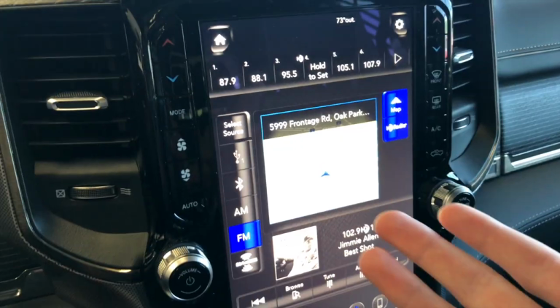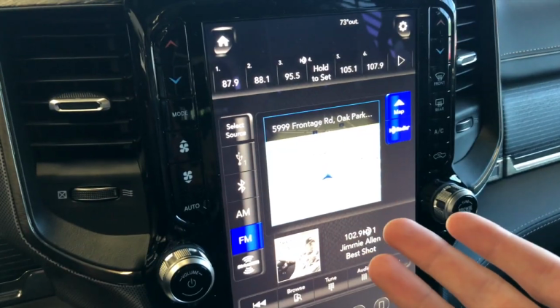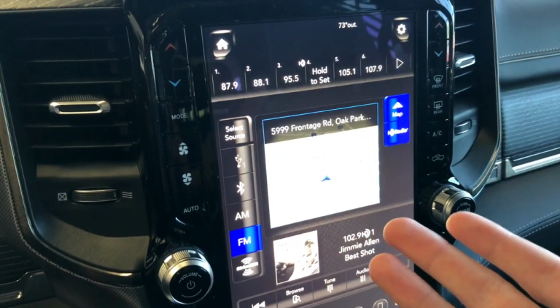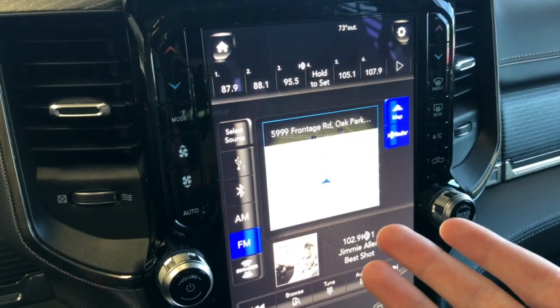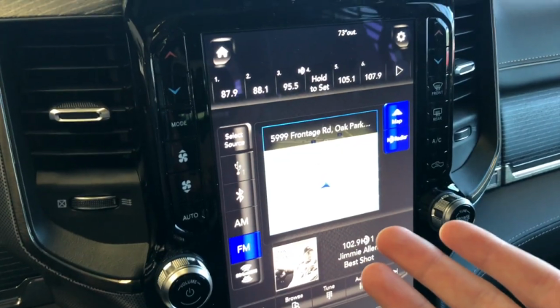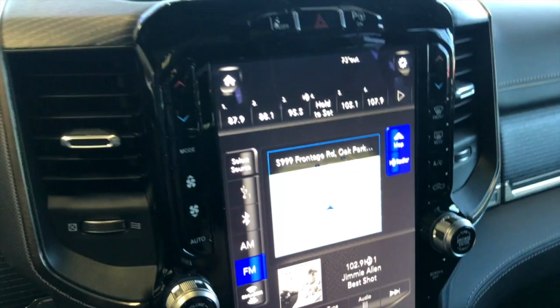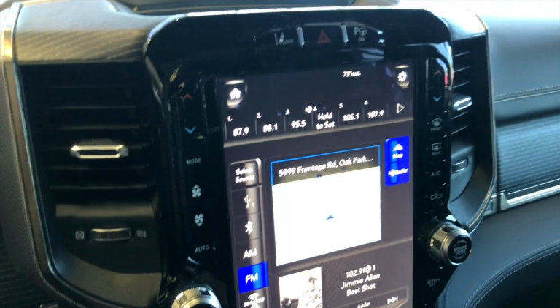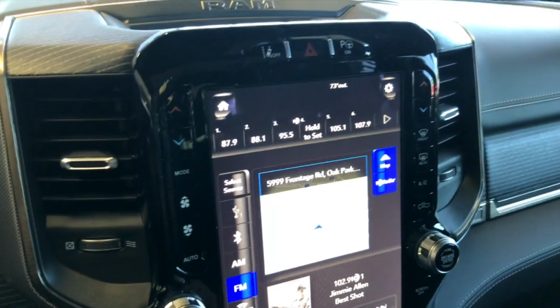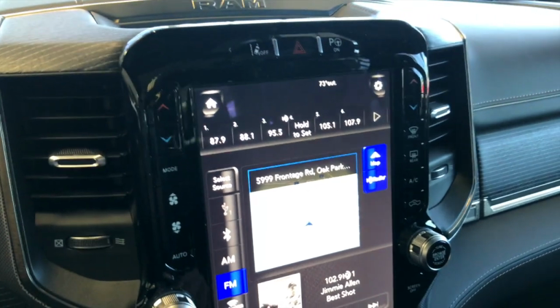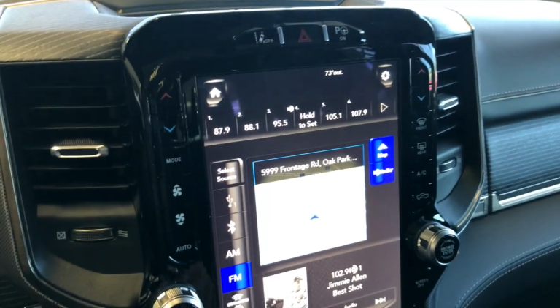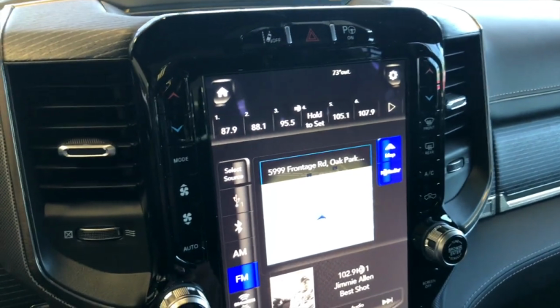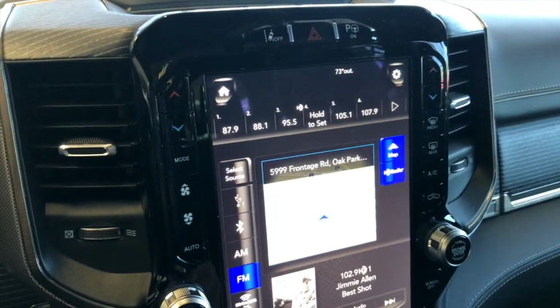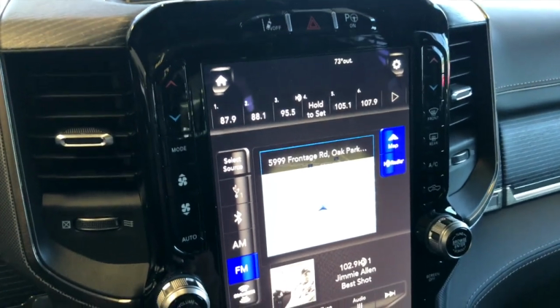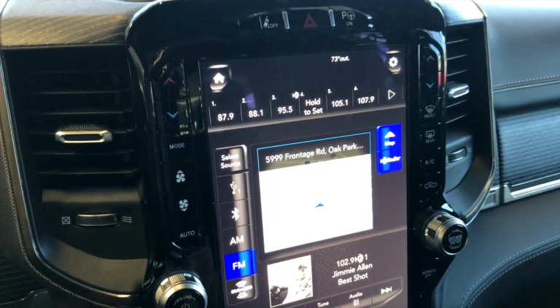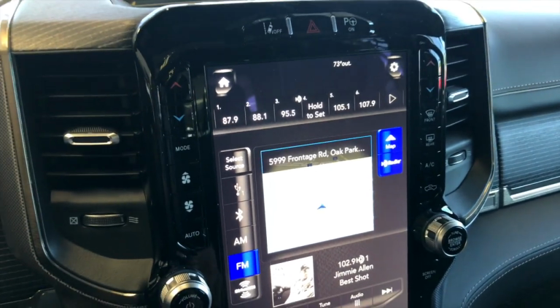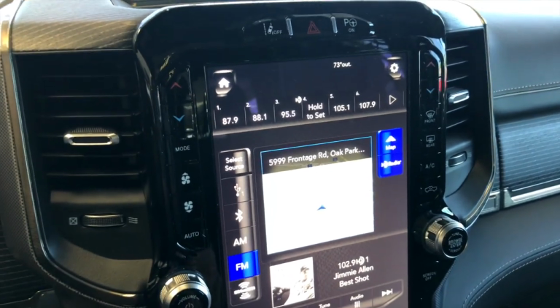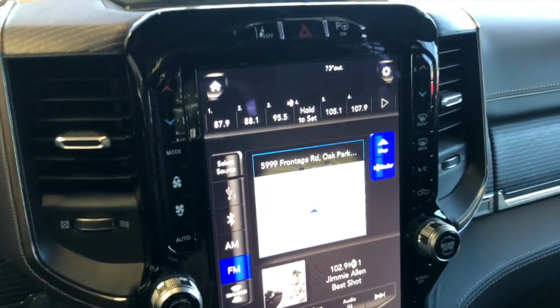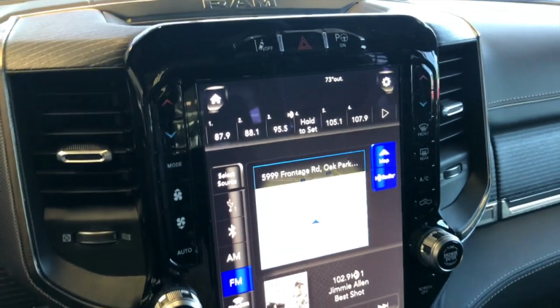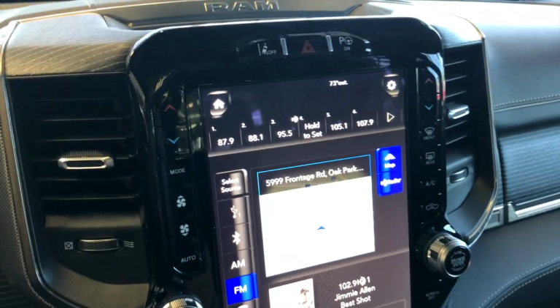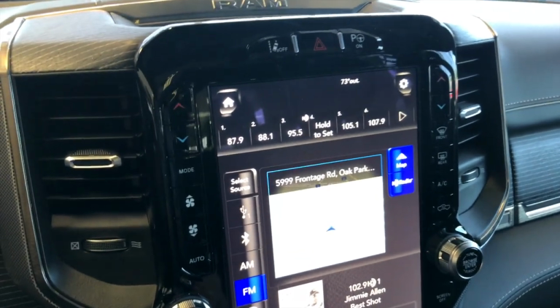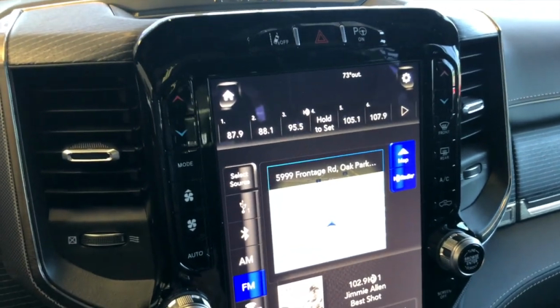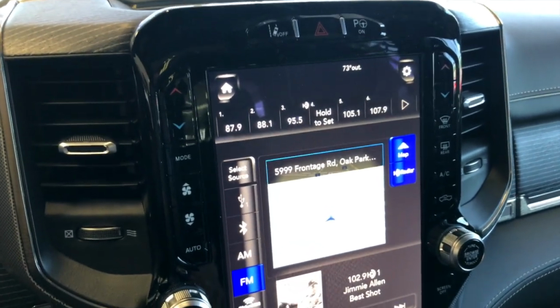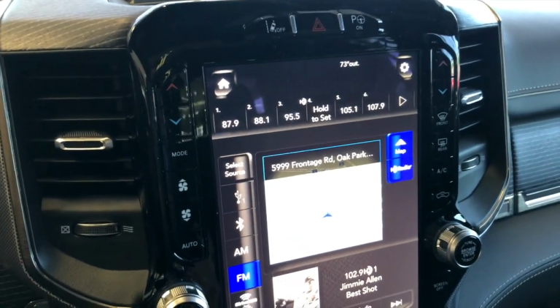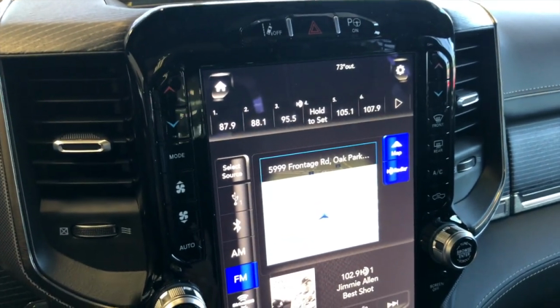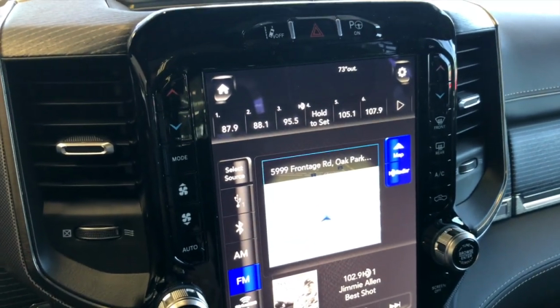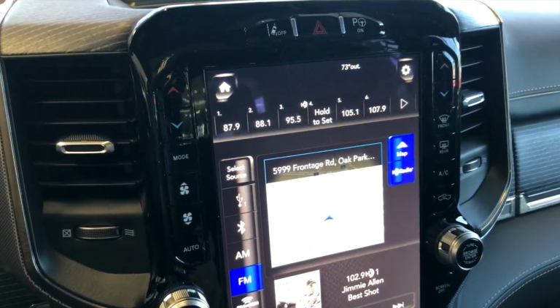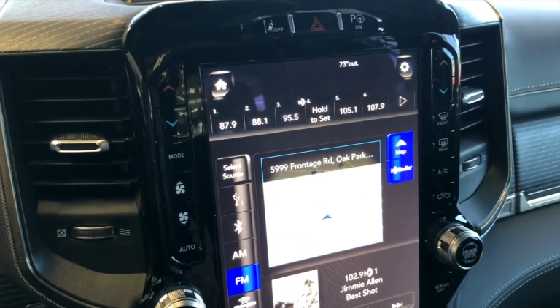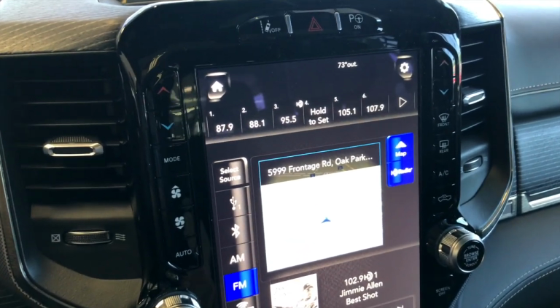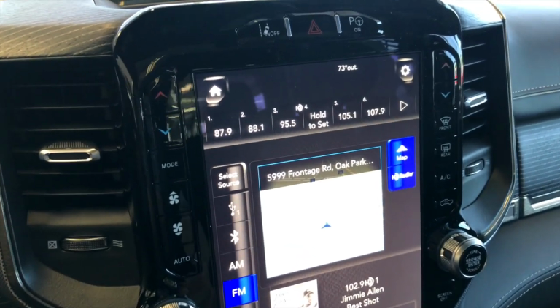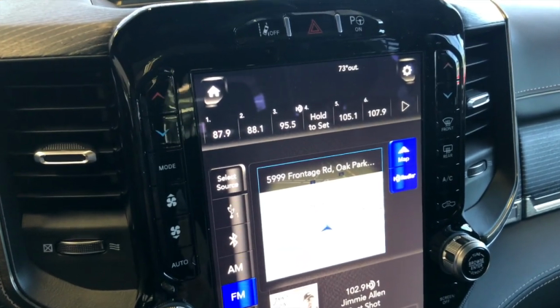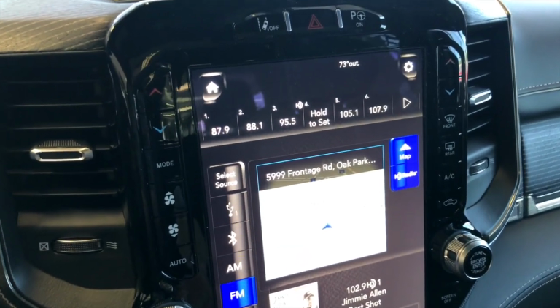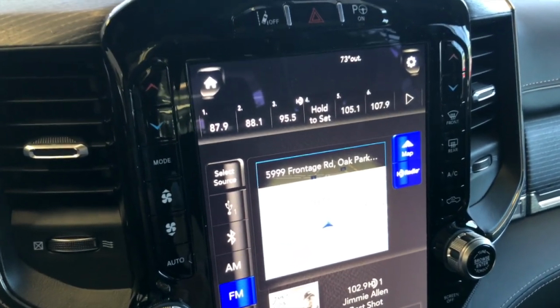Ta-da! Here she is in all her glory — the 12-inch display on the 2019 Ram Limited.